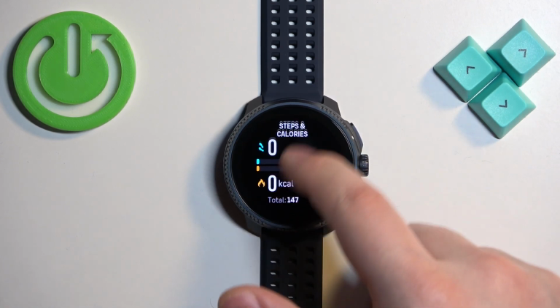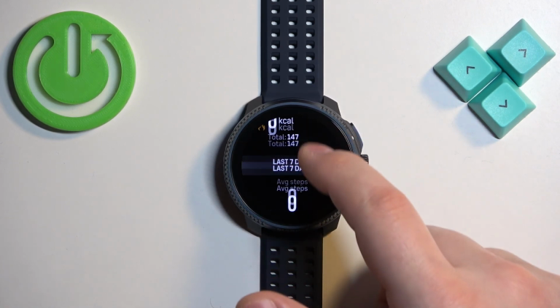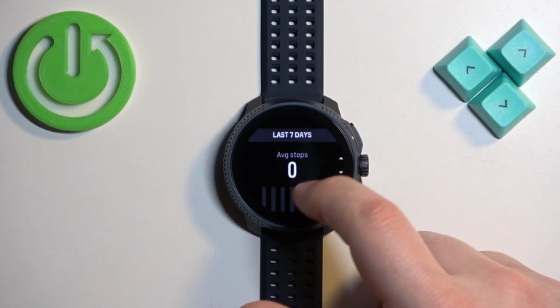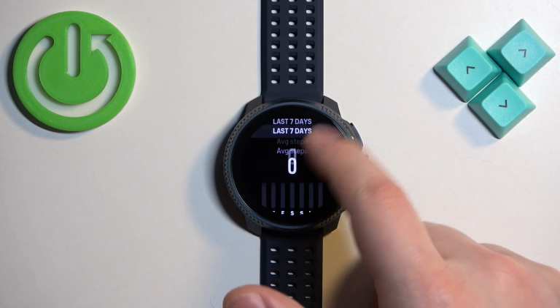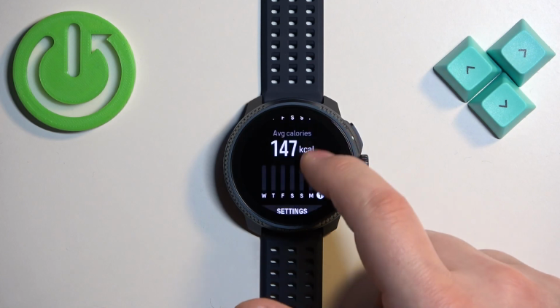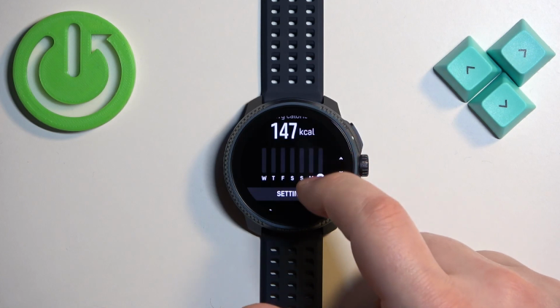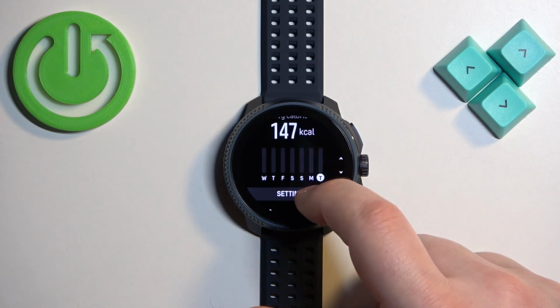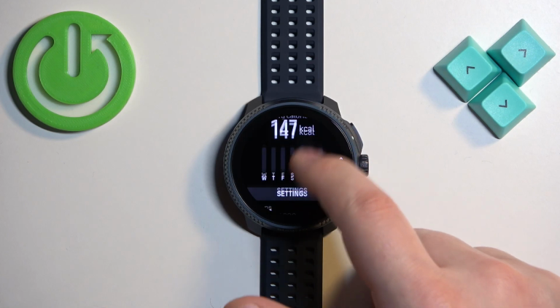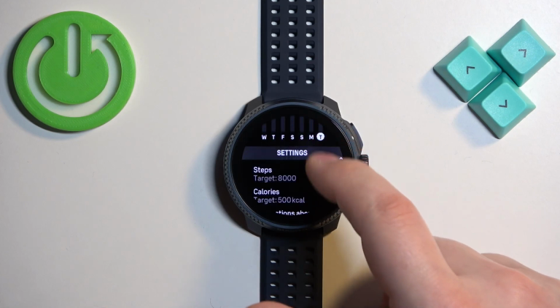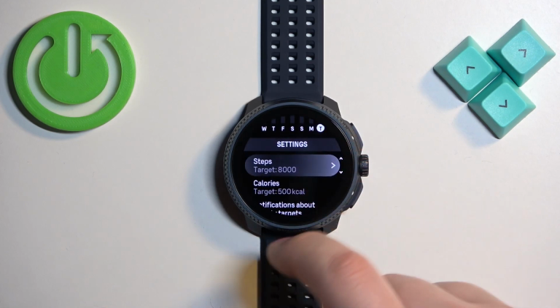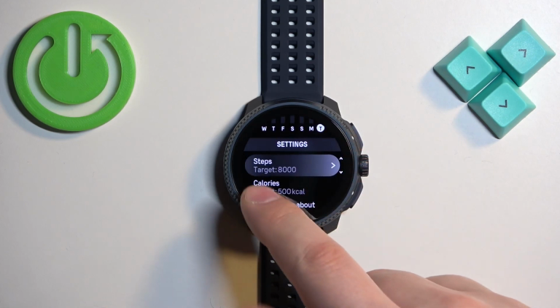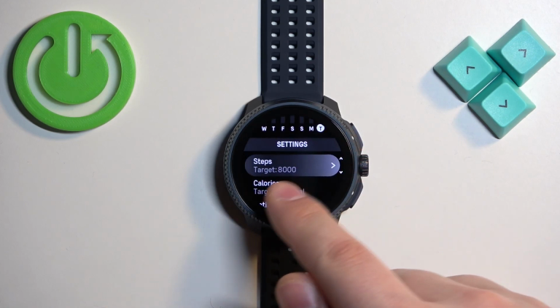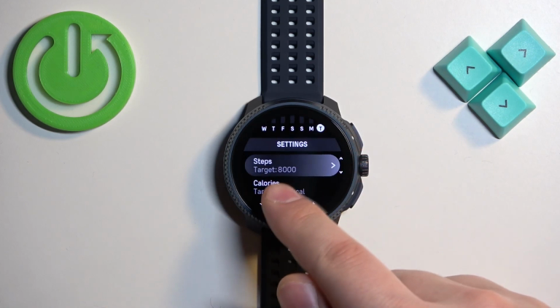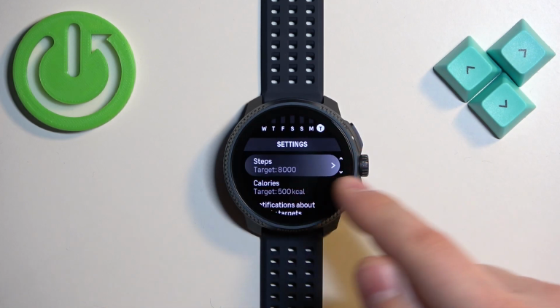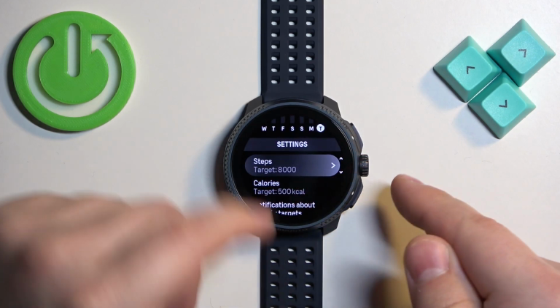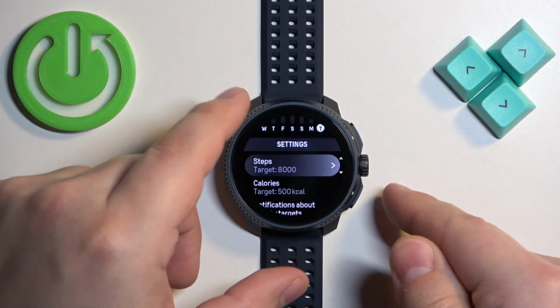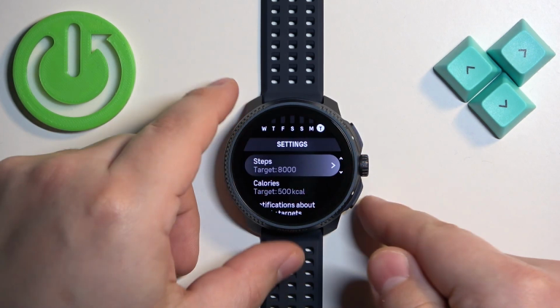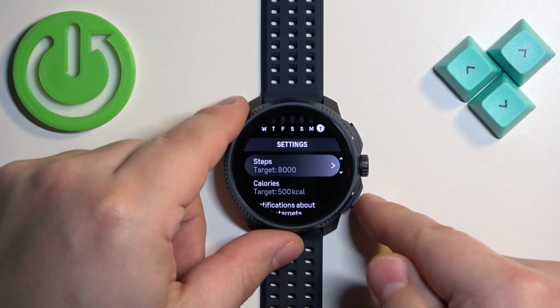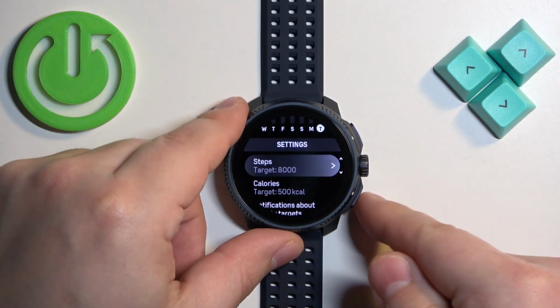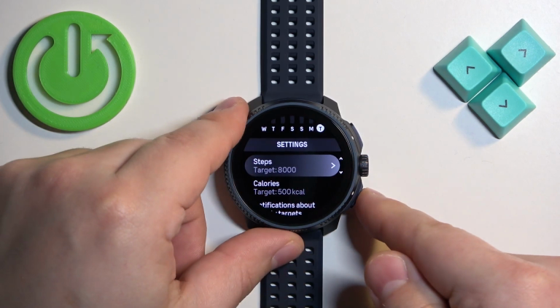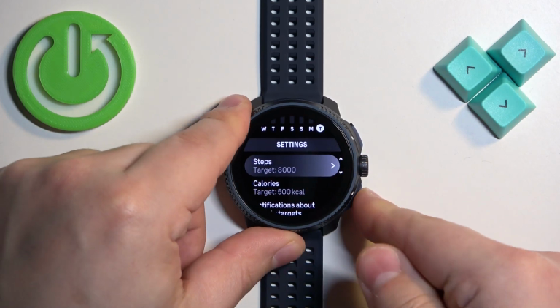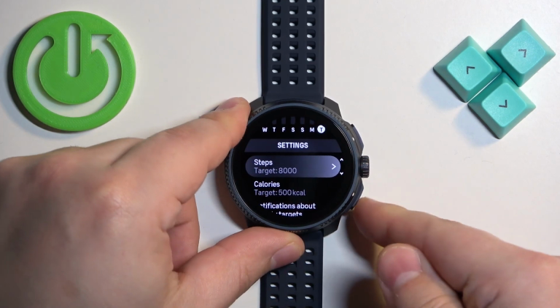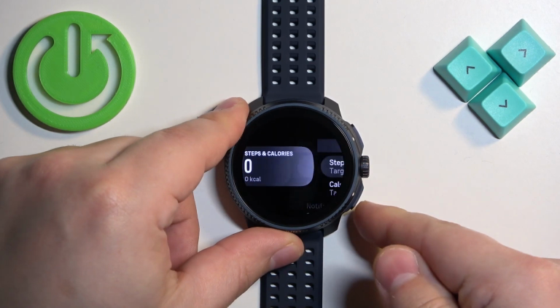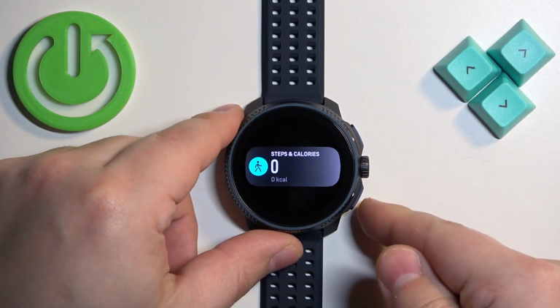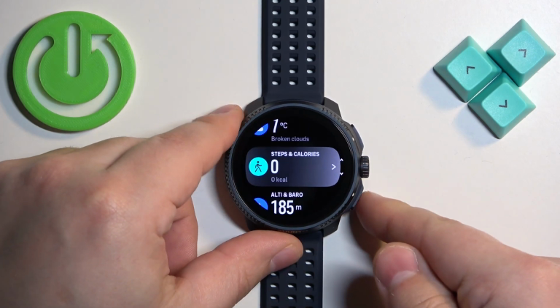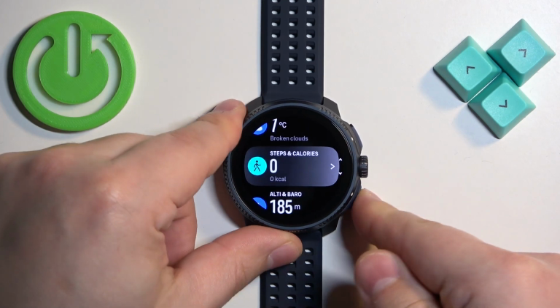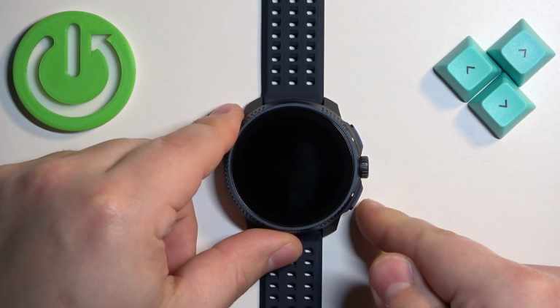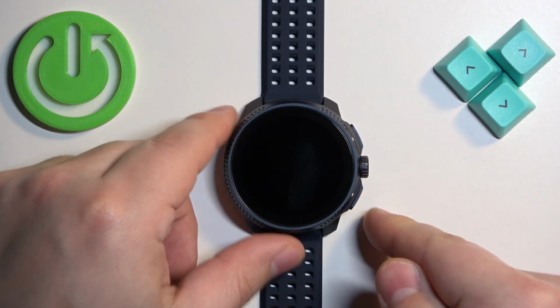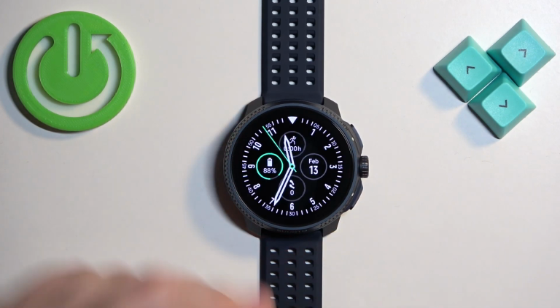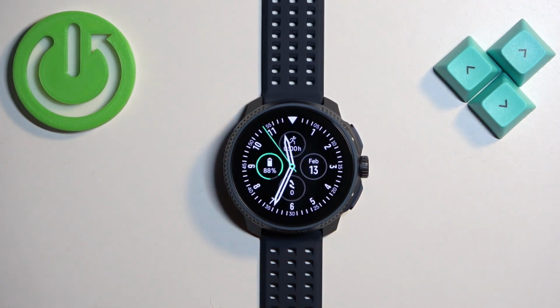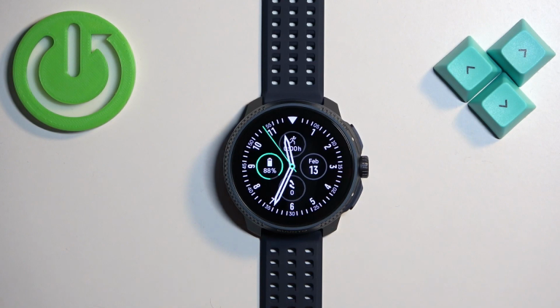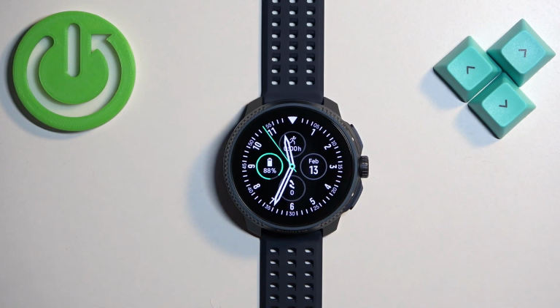As you can see the goal changed, and then you can press the lower button to go back to the watch face.